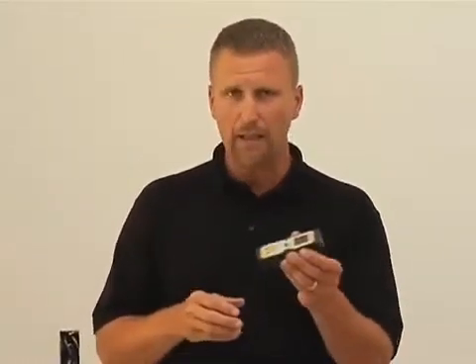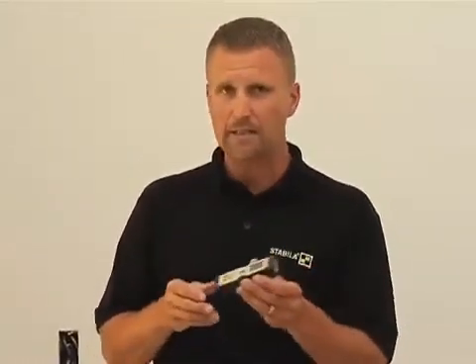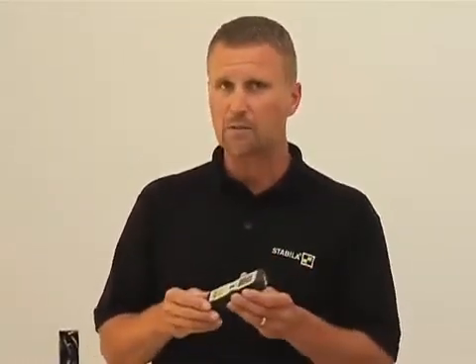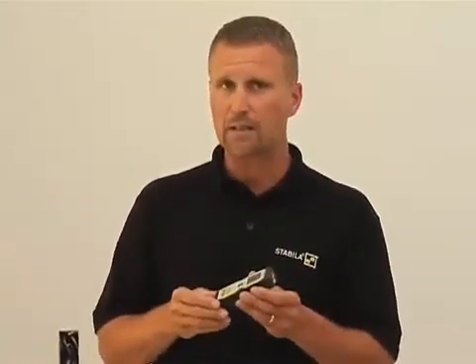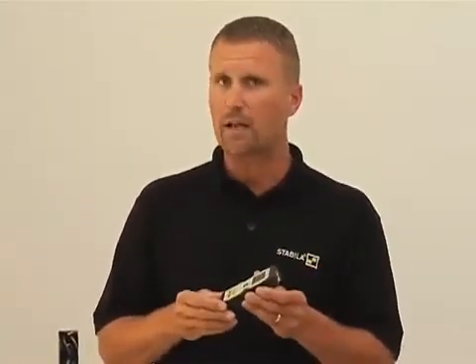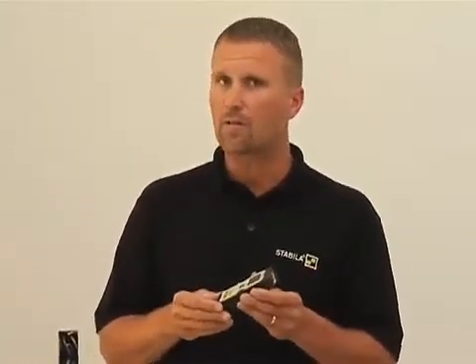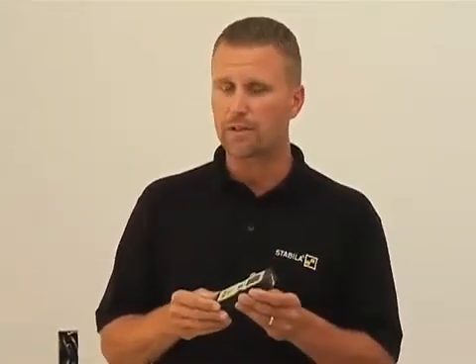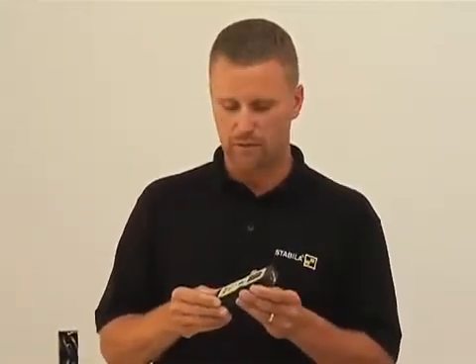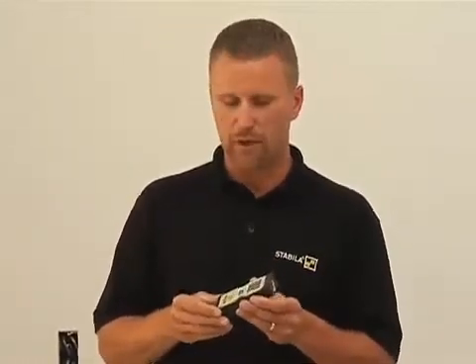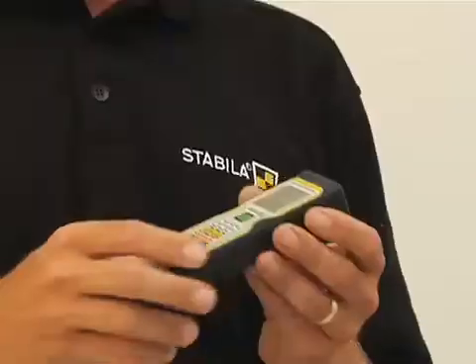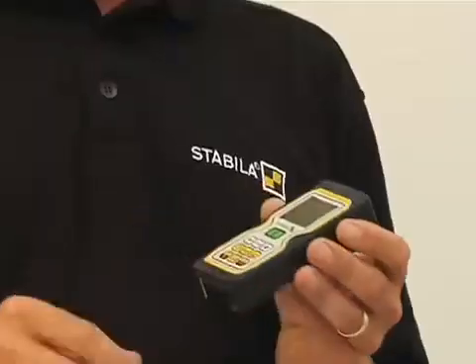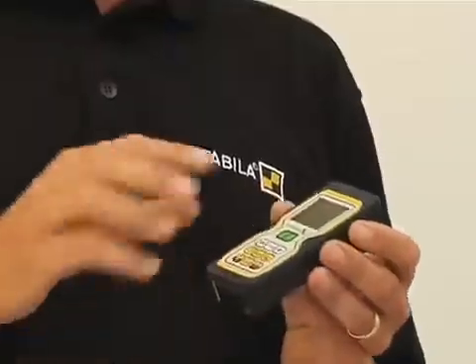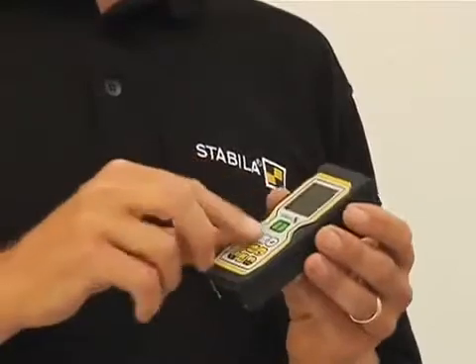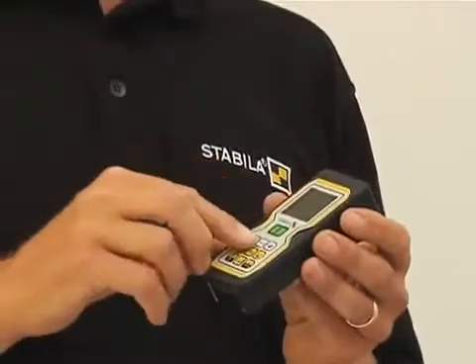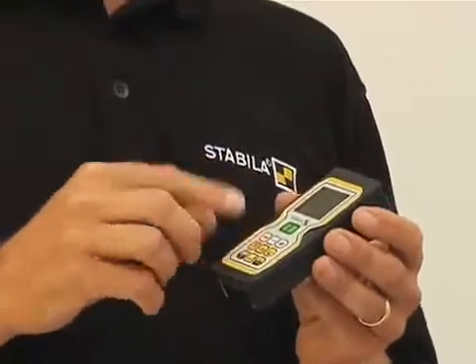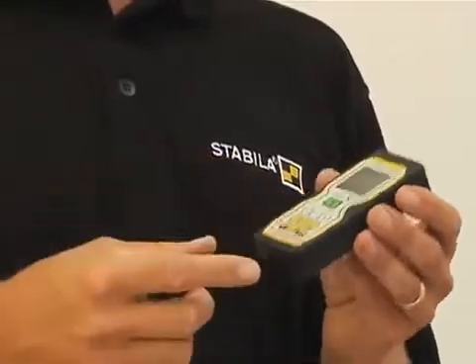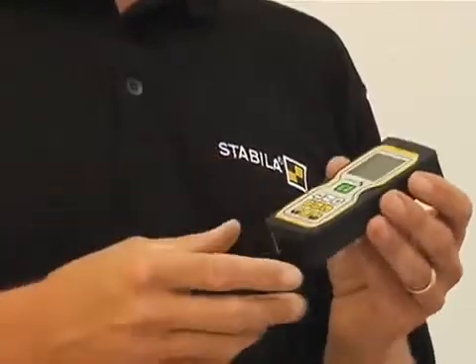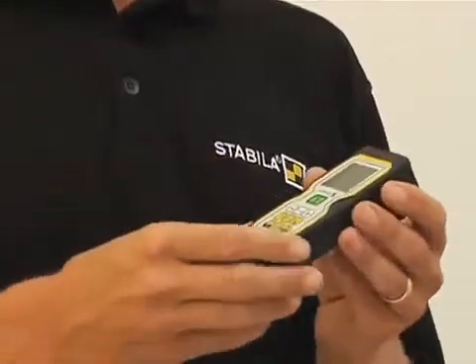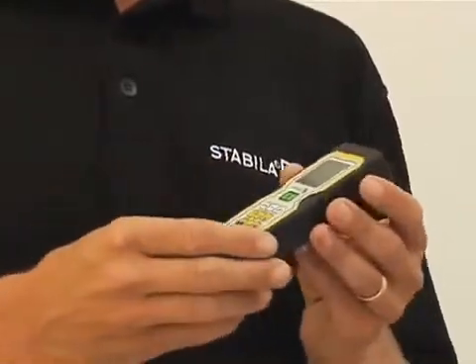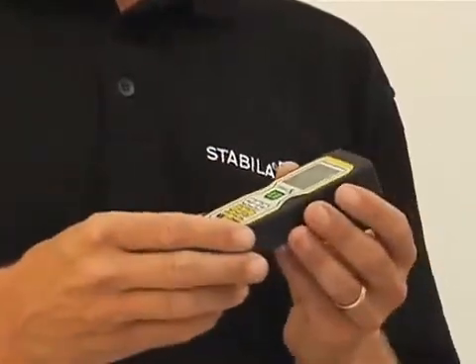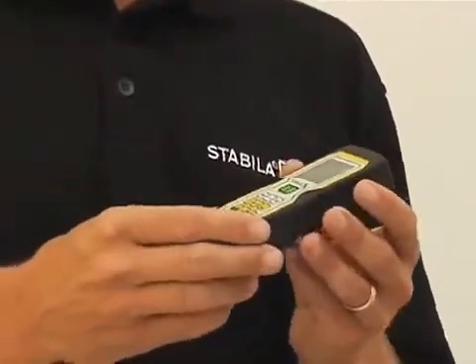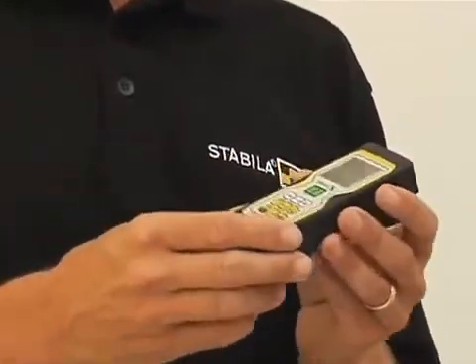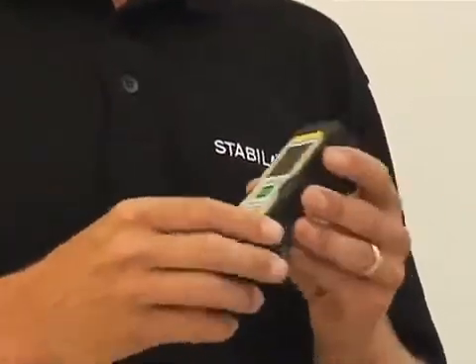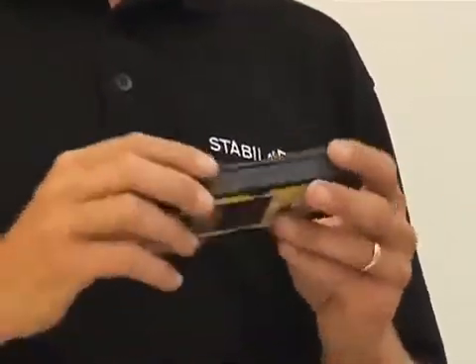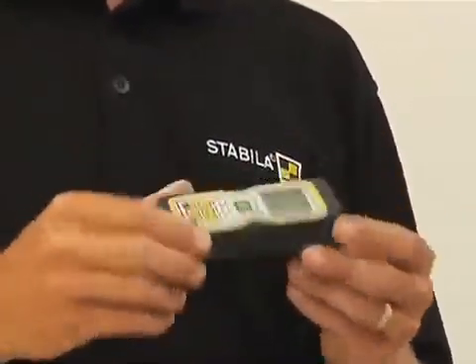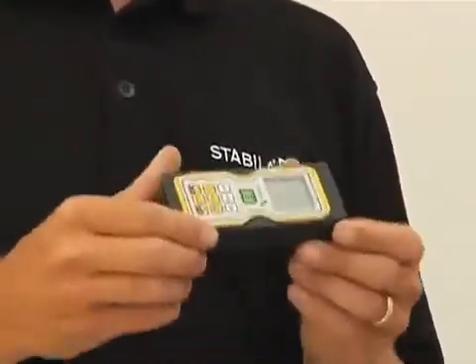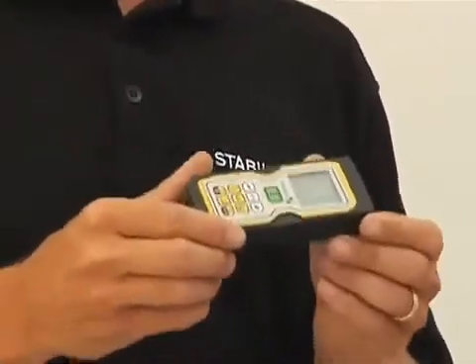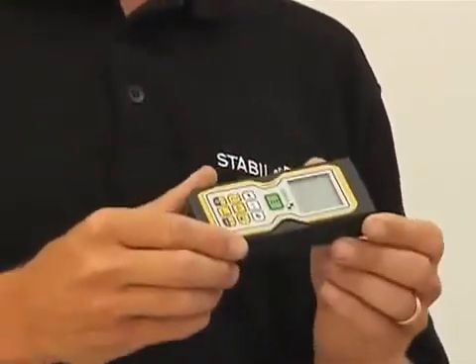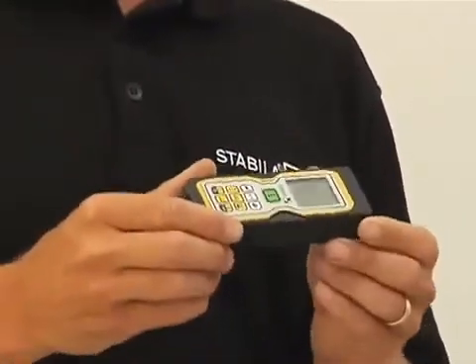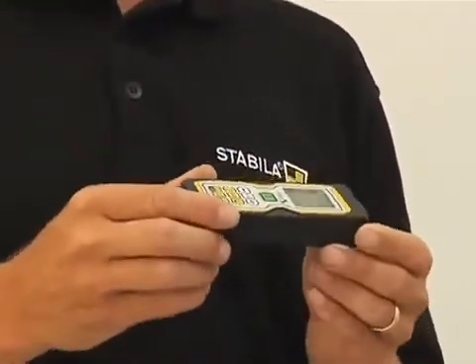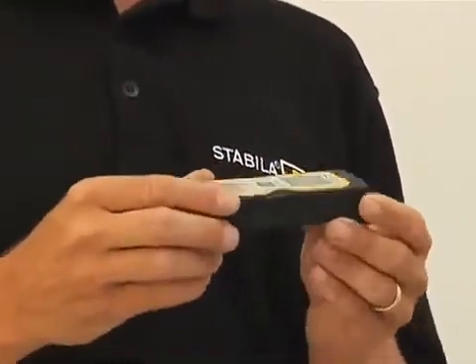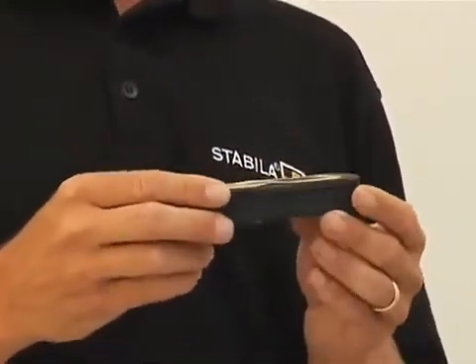This one has a lot more function to it. It has square footage and volume like many other lasers, but there are a few more nice functions that it has.